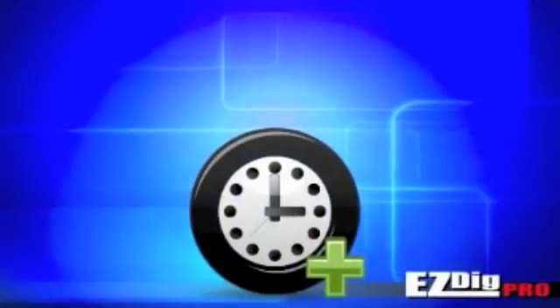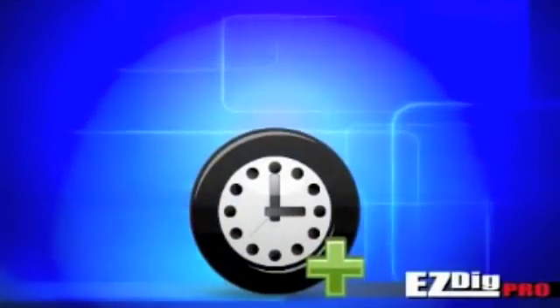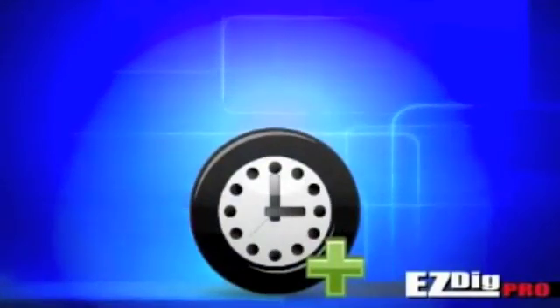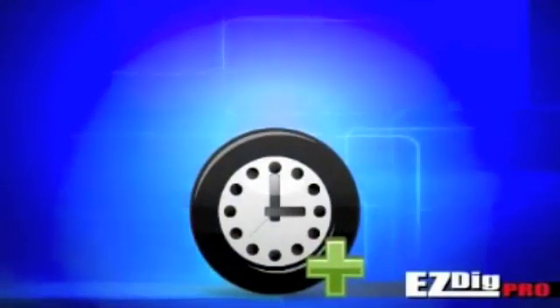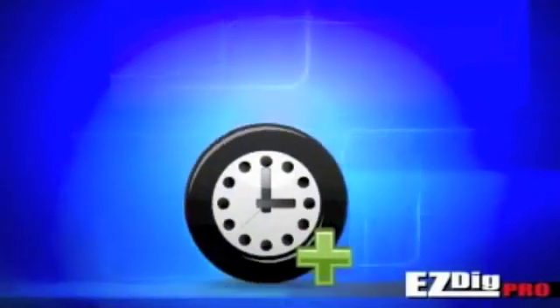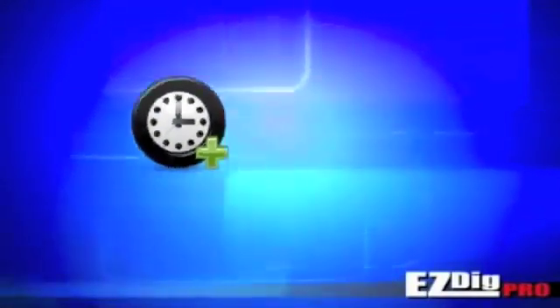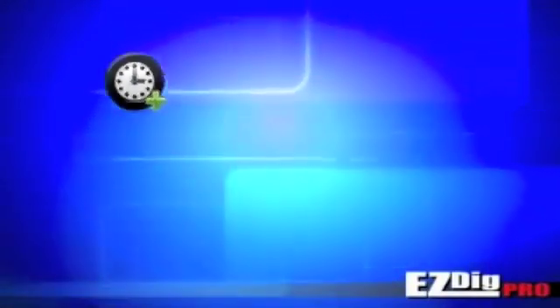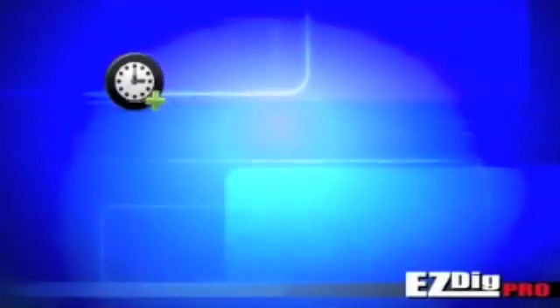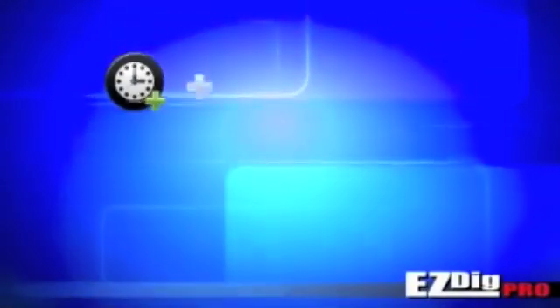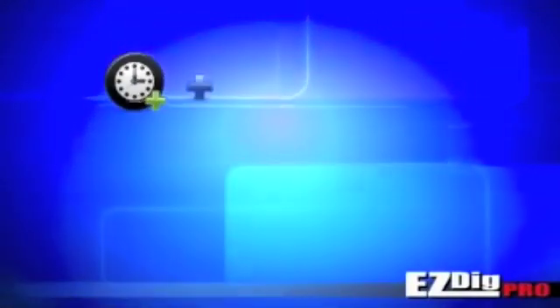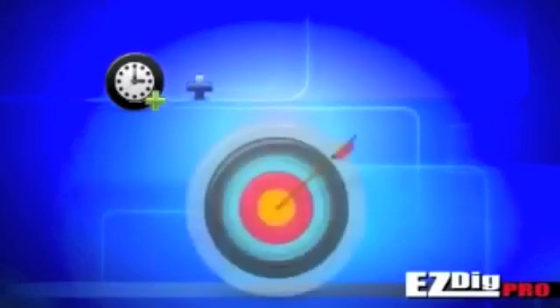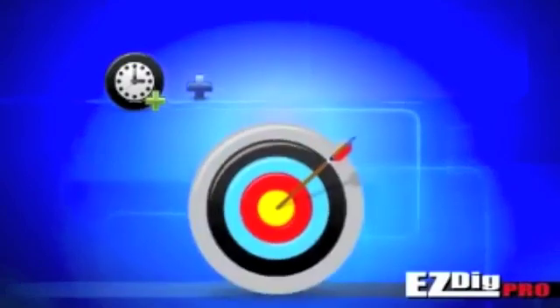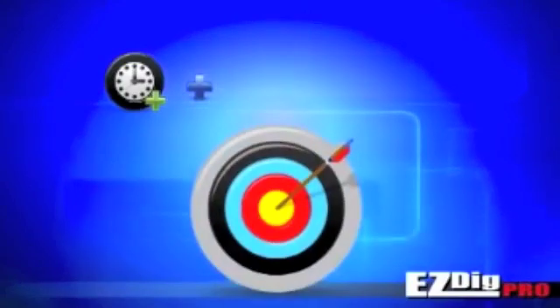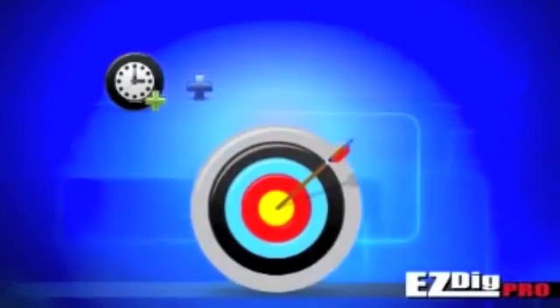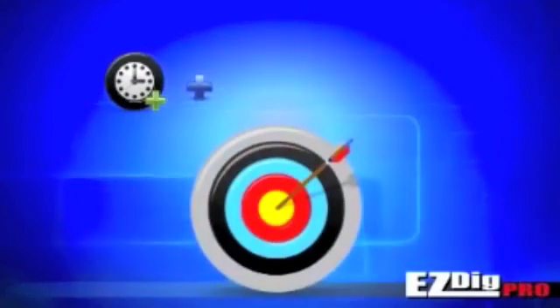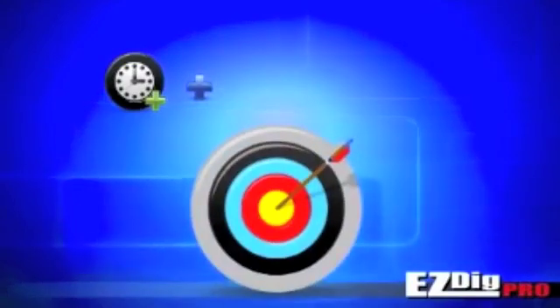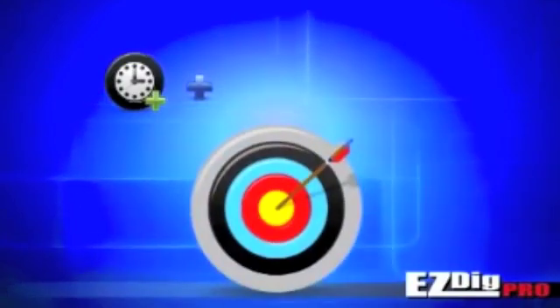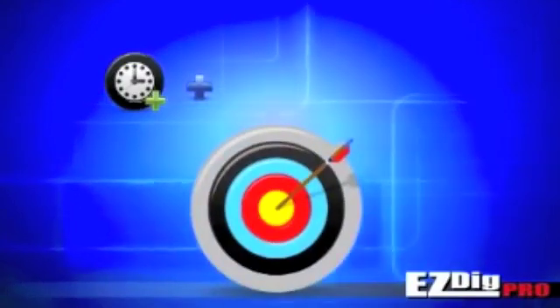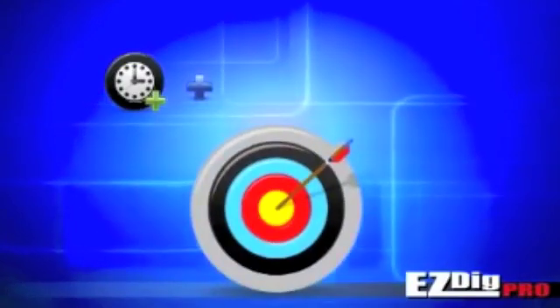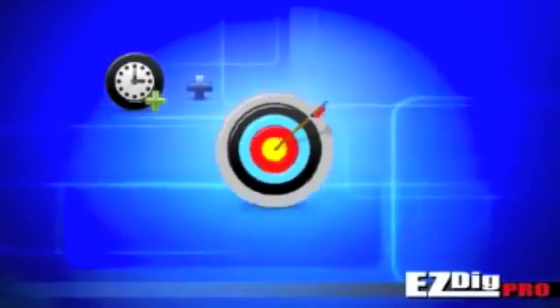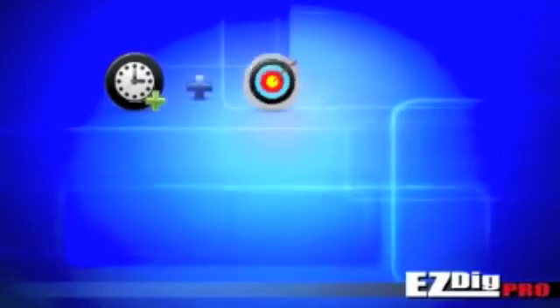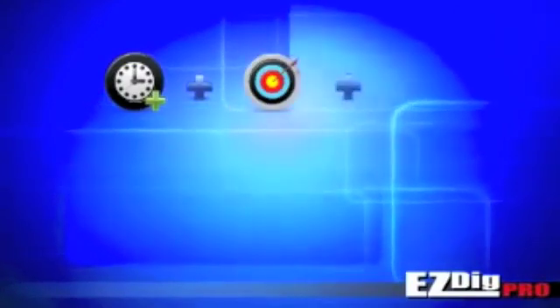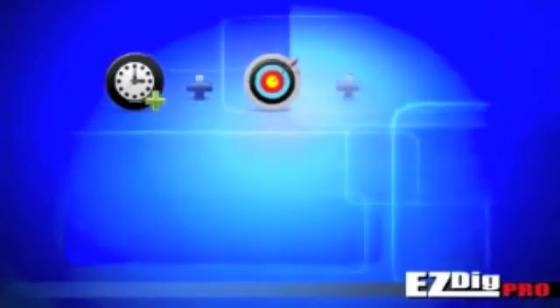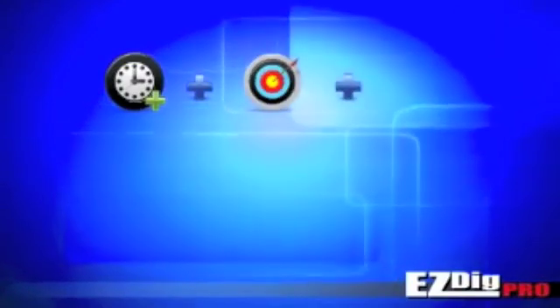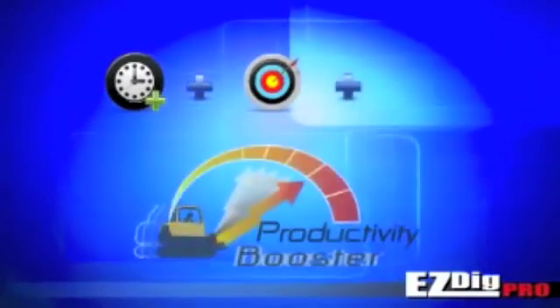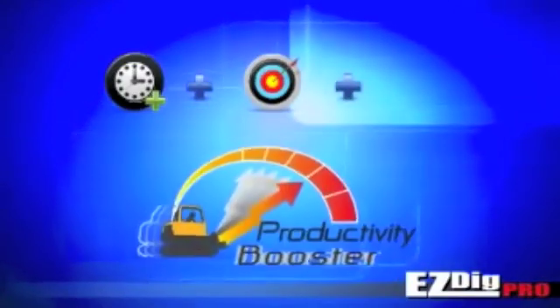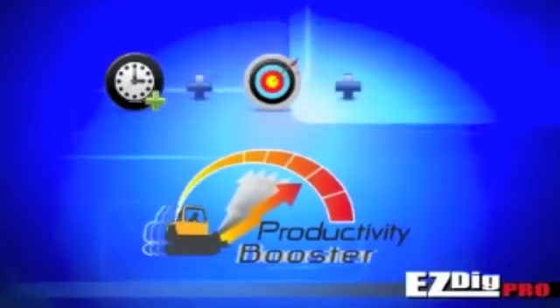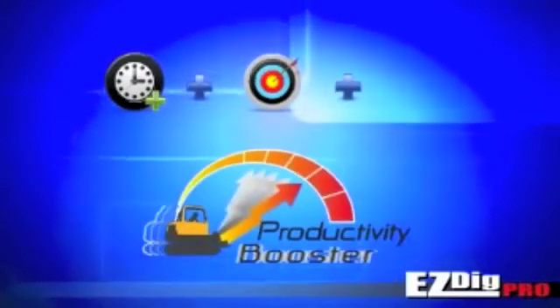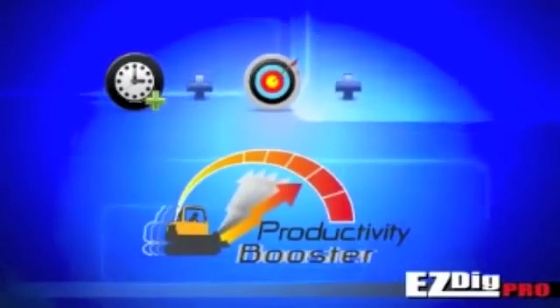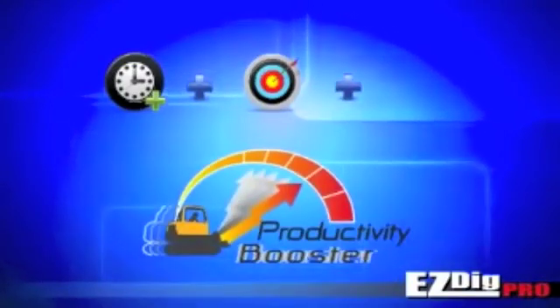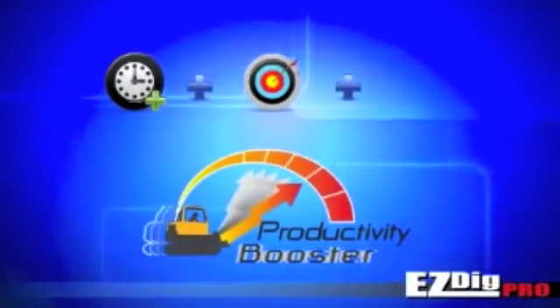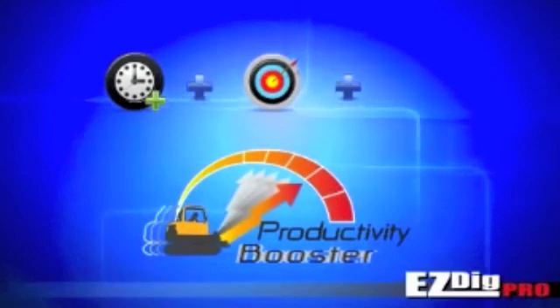Less time, plus better accuracy, plus increased productivity, equals higher profit.